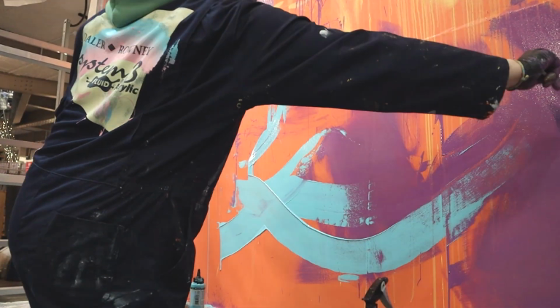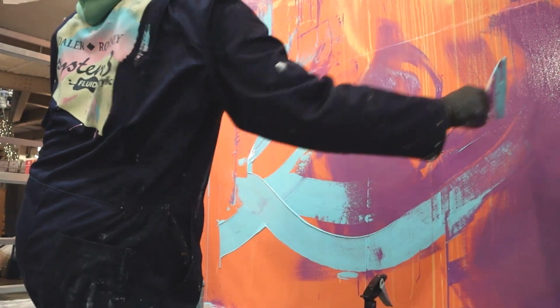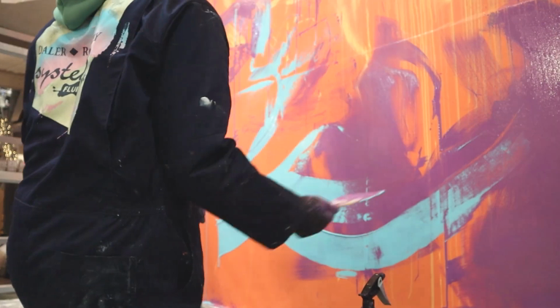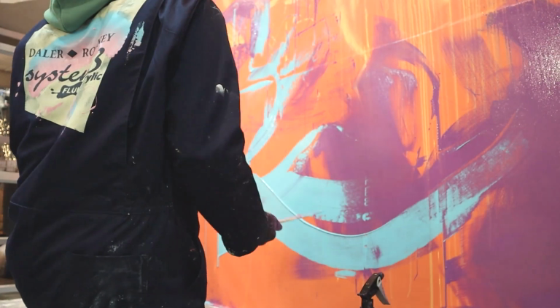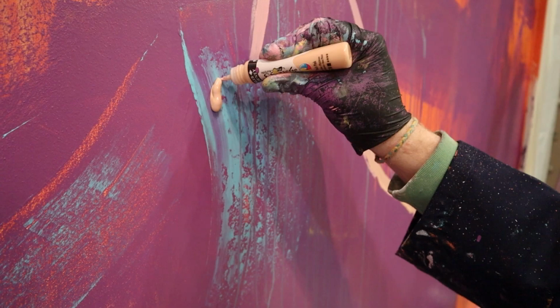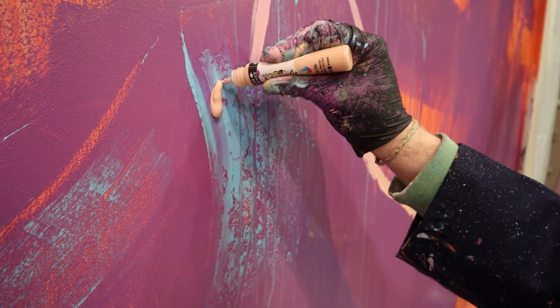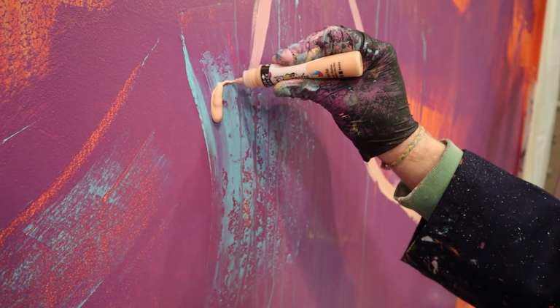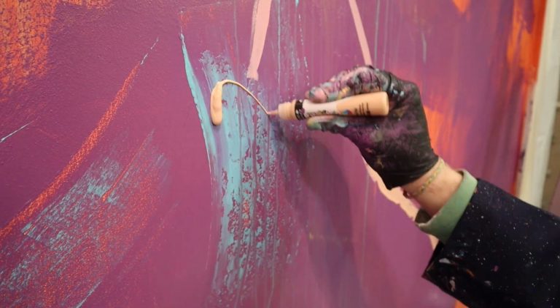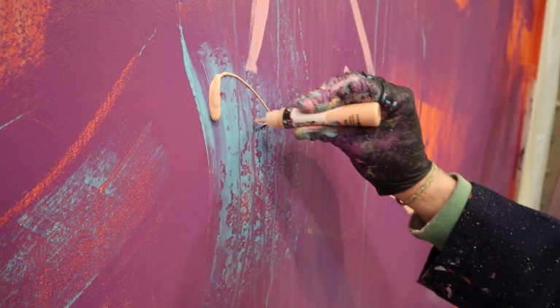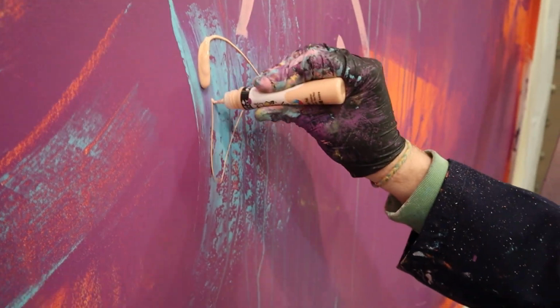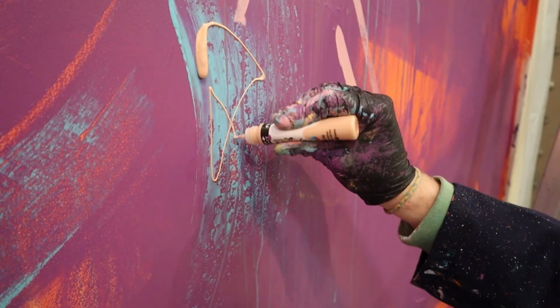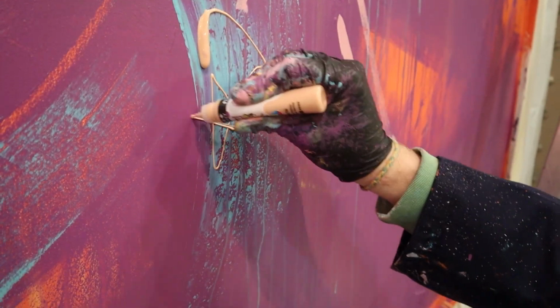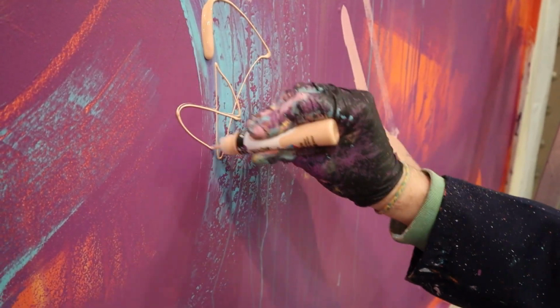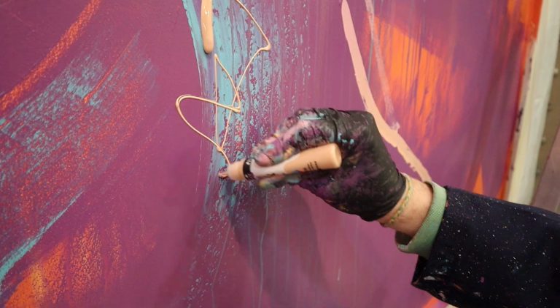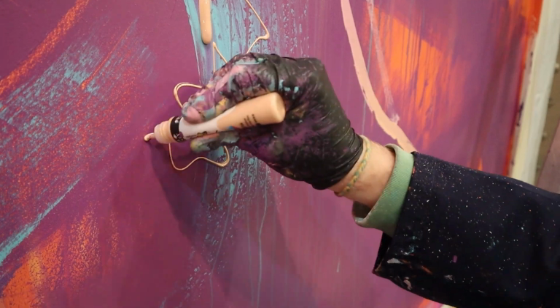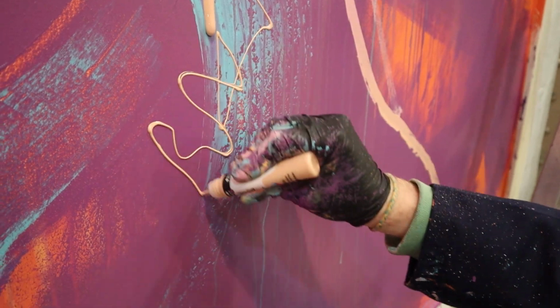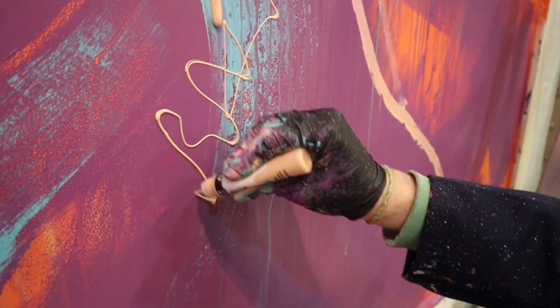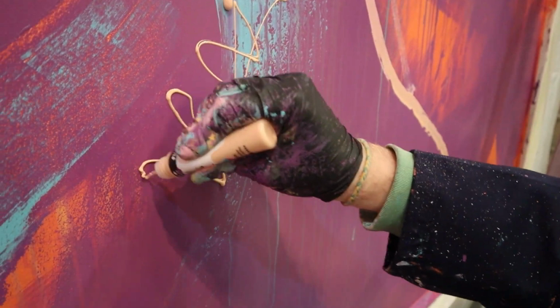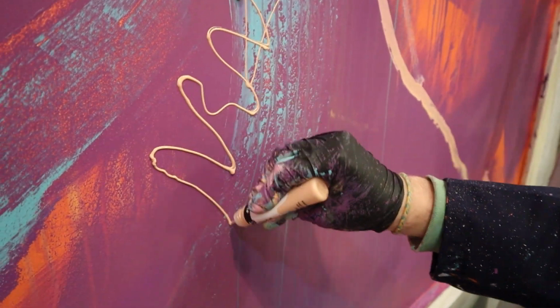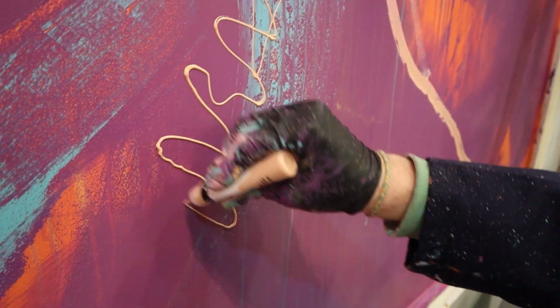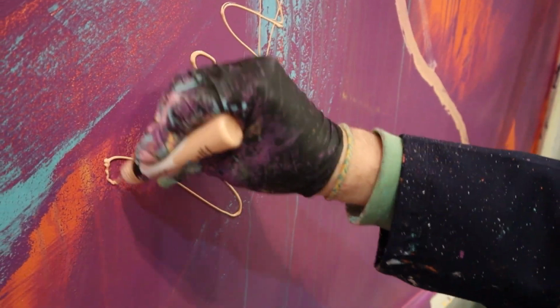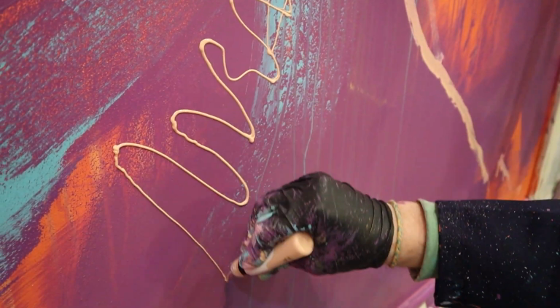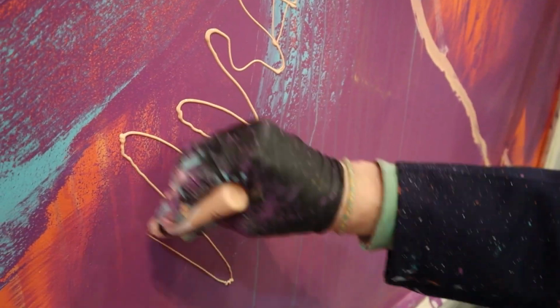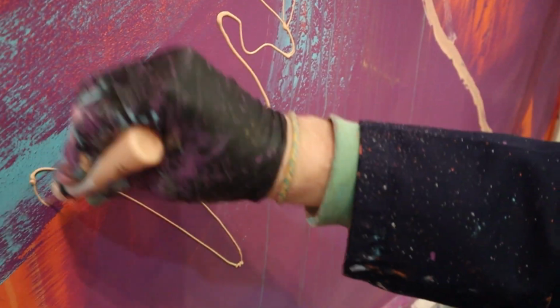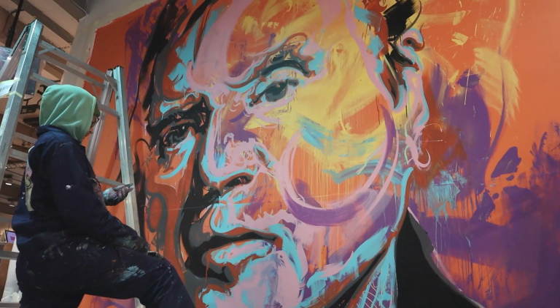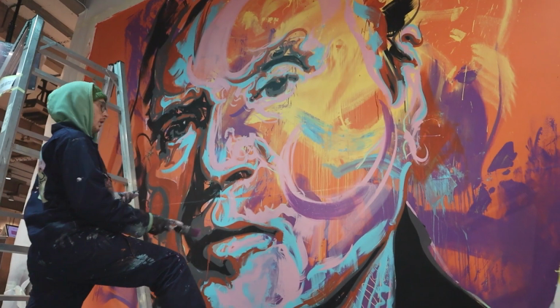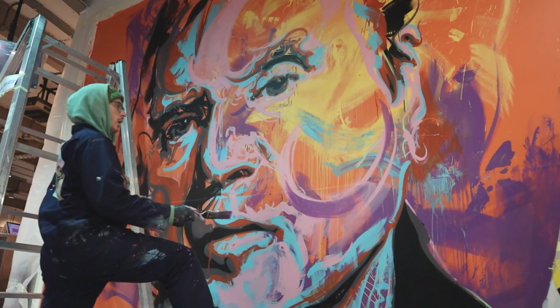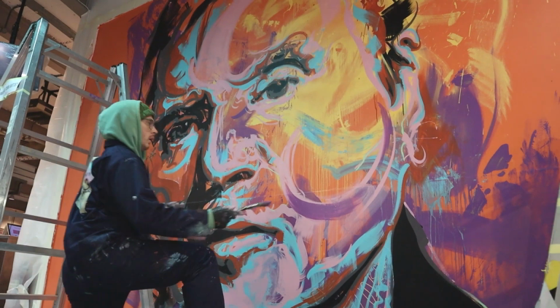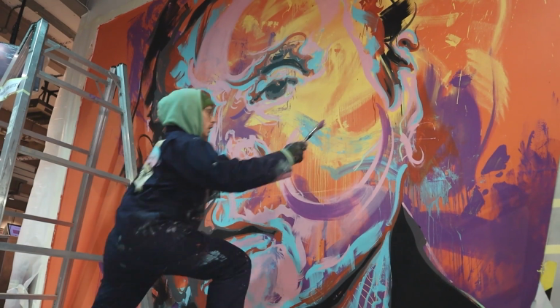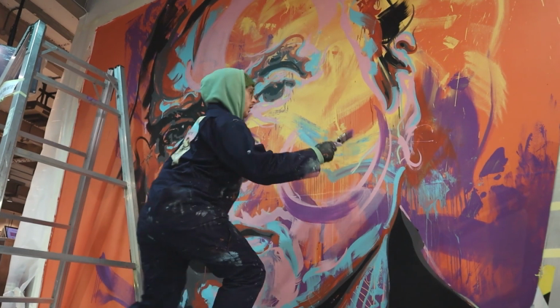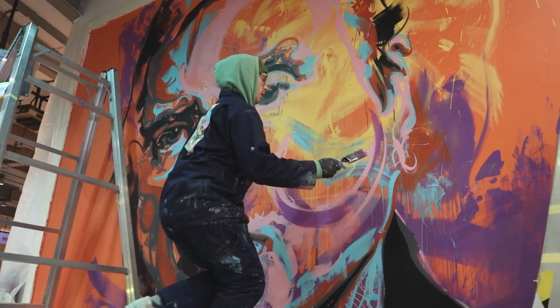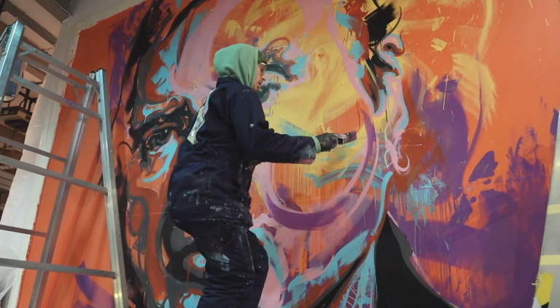I also really like the squeezy bottles that the fluid come in because they're great for creating drips and lots of control and flexibility.